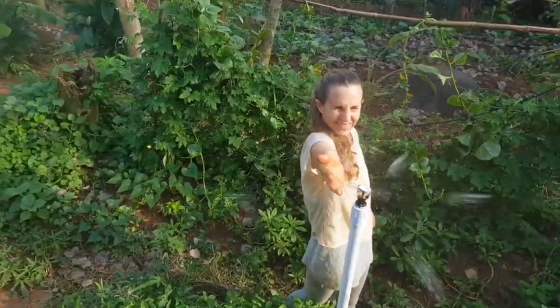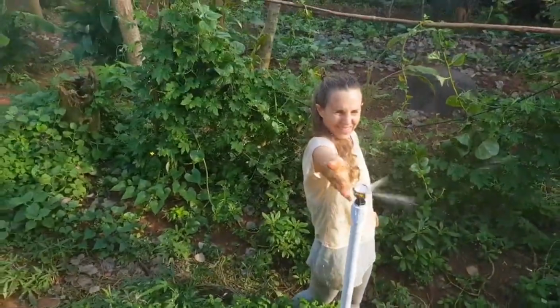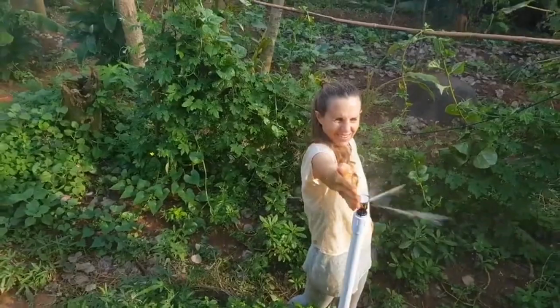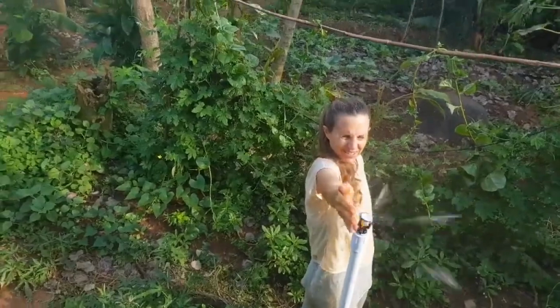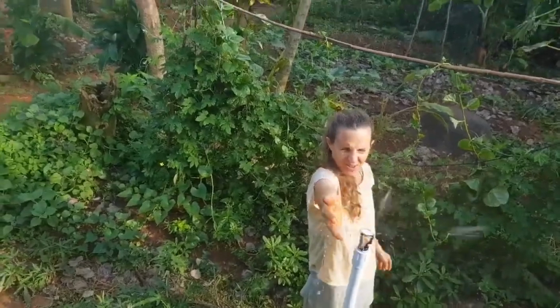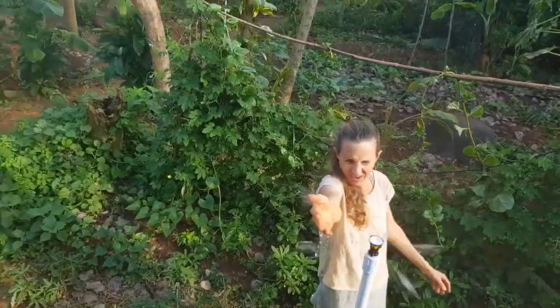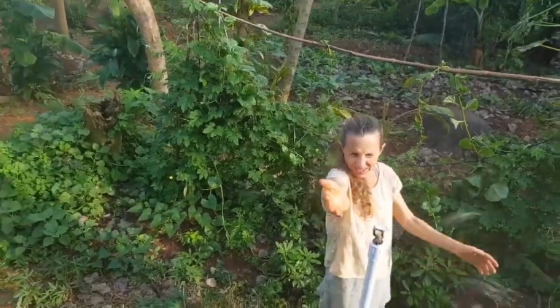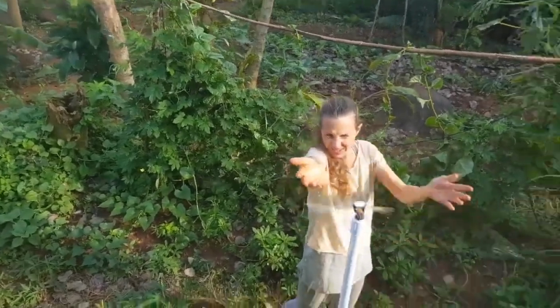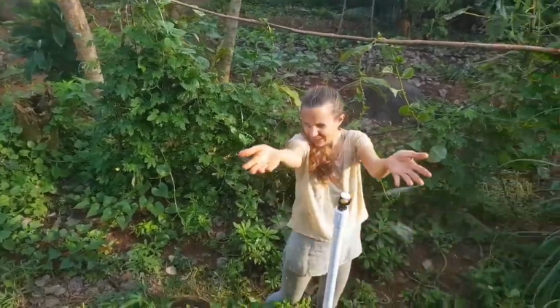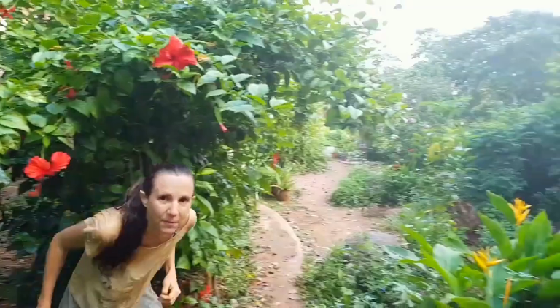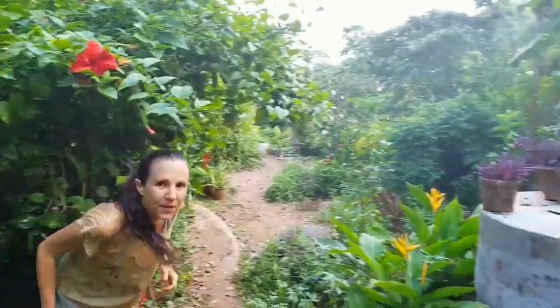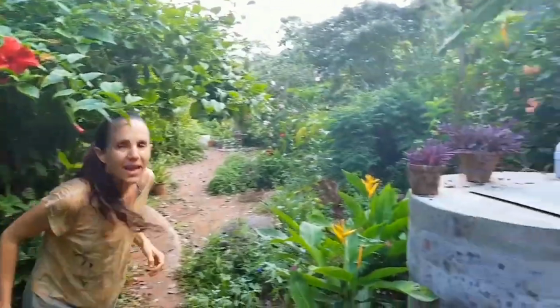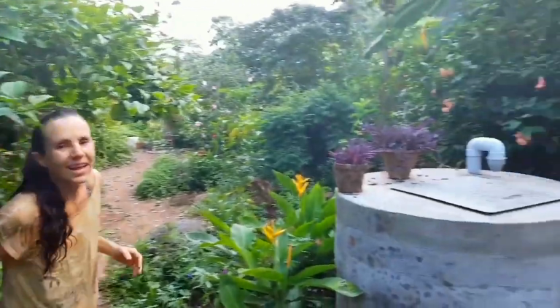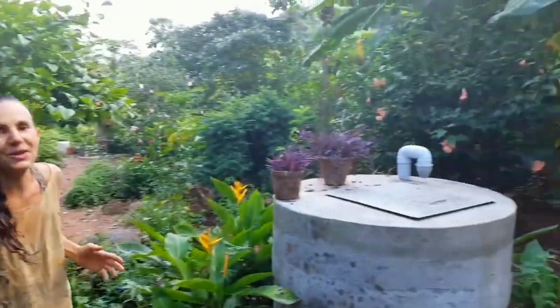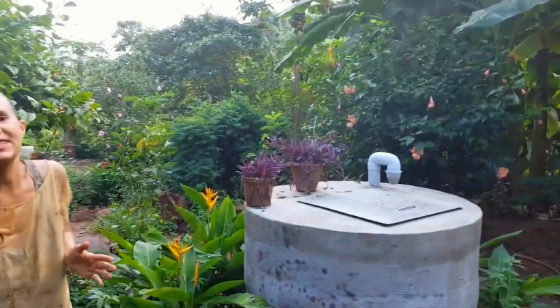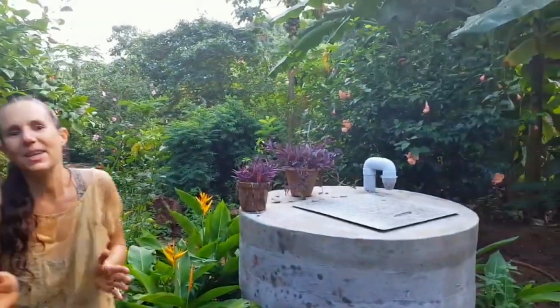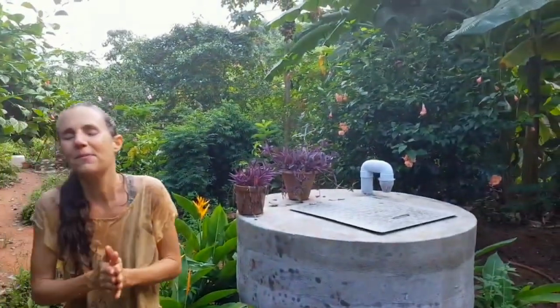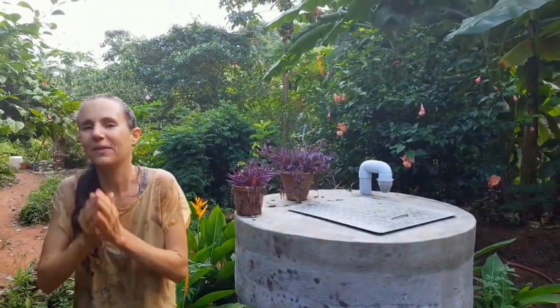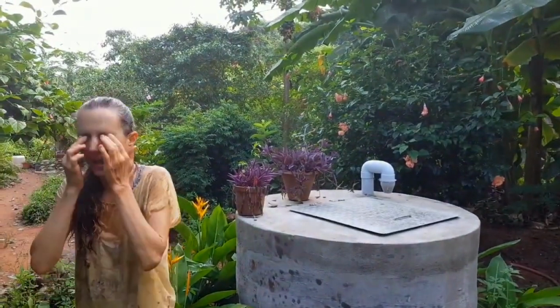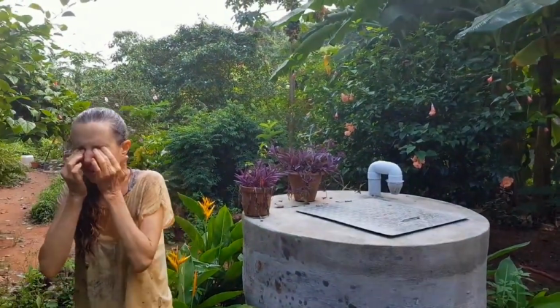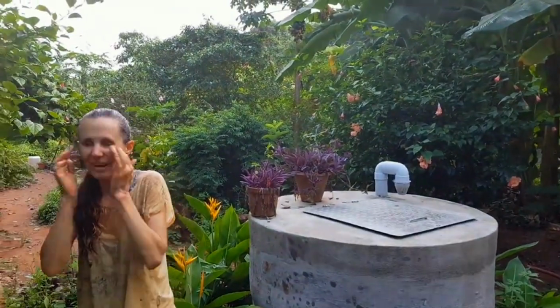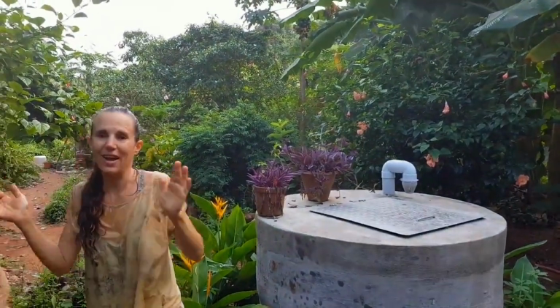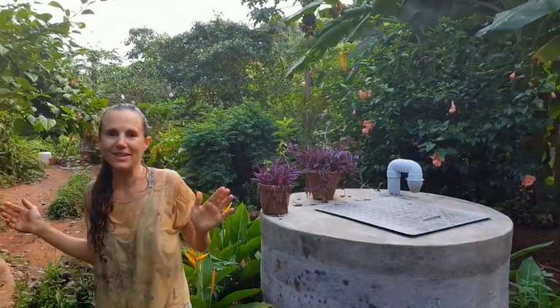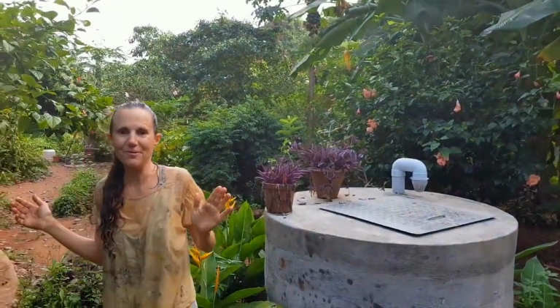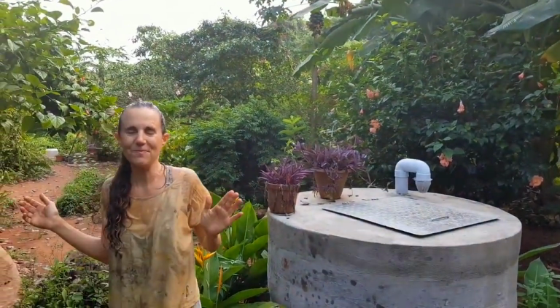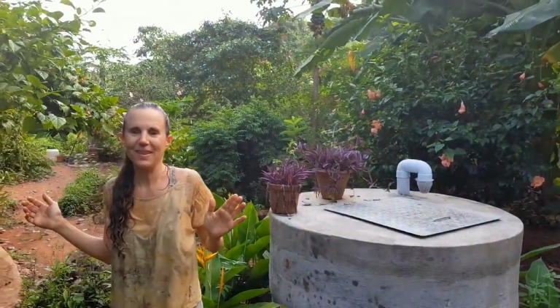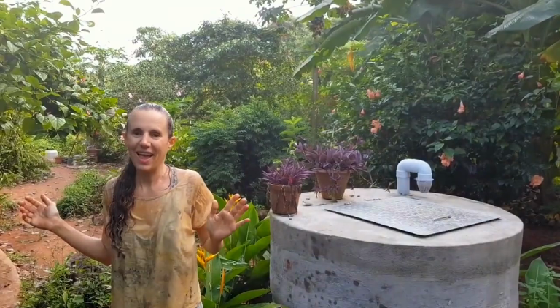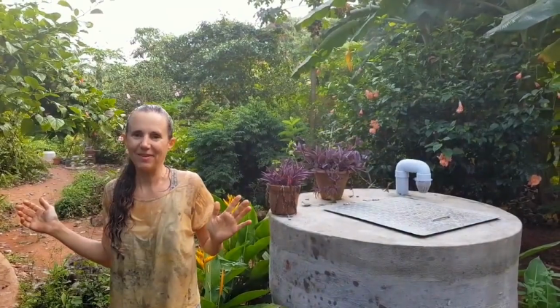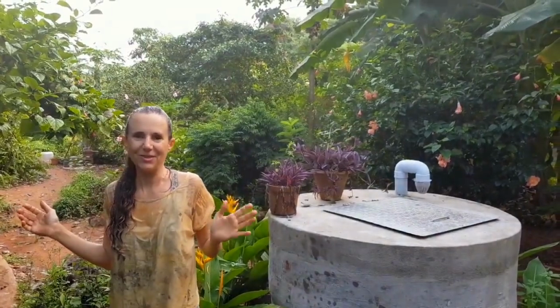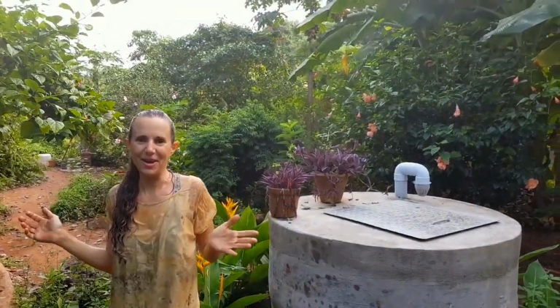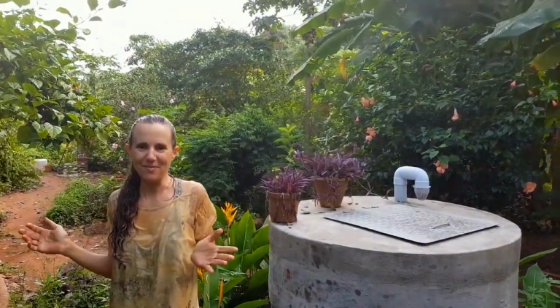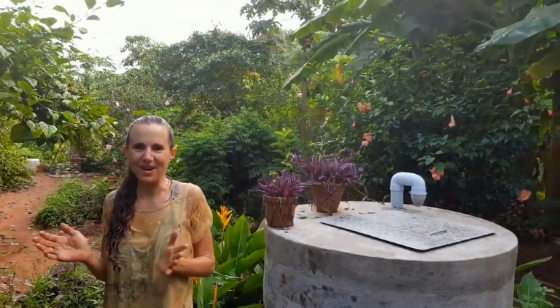They are really strong, and as you can see, they are really effective. I'm gonna dry off now.